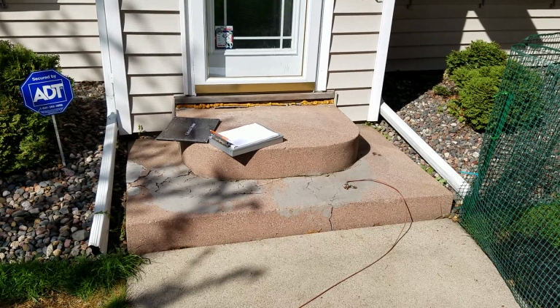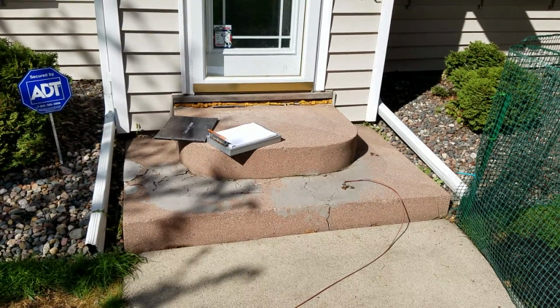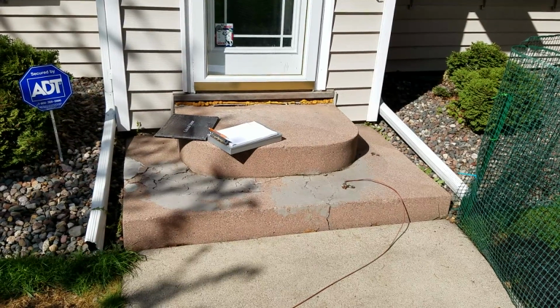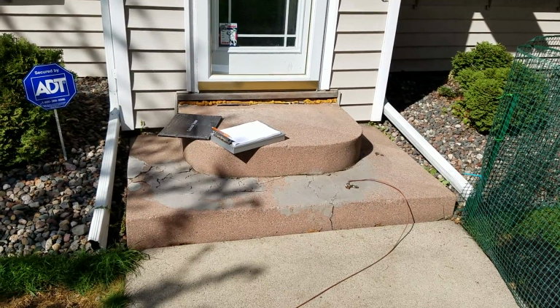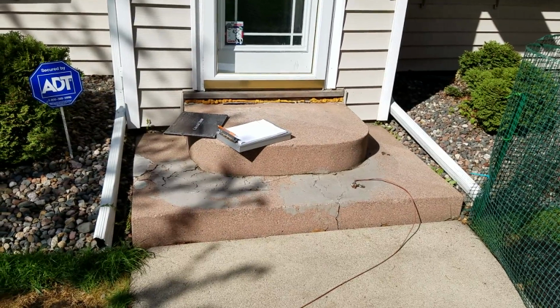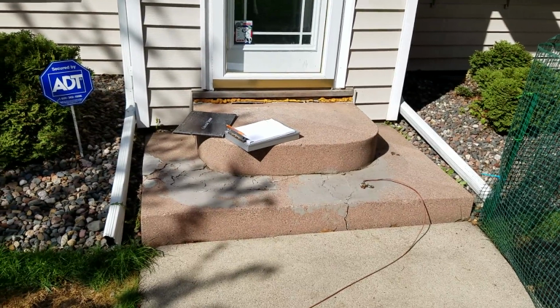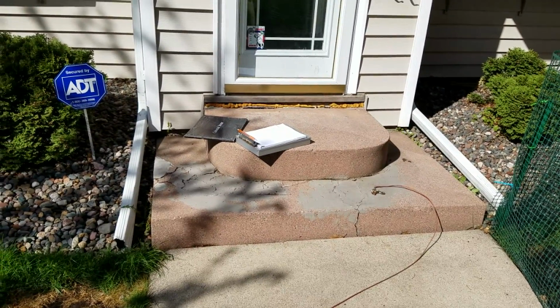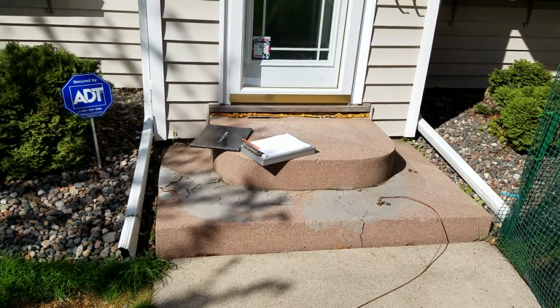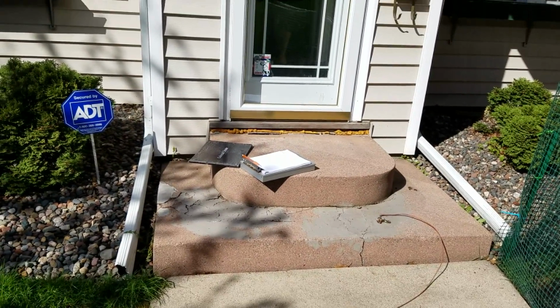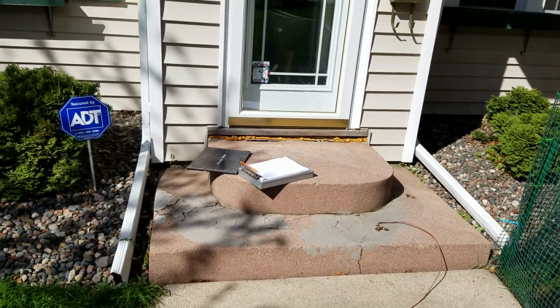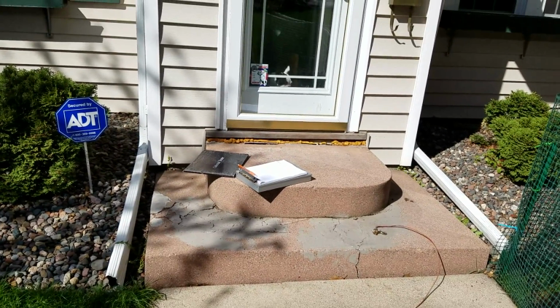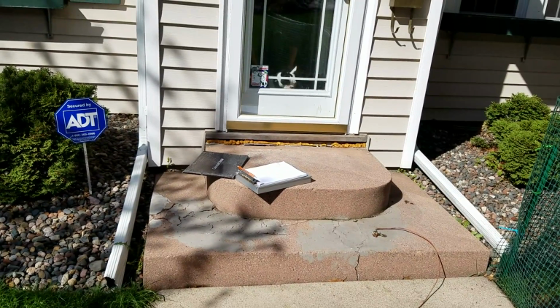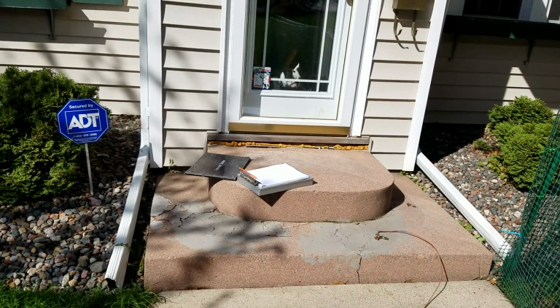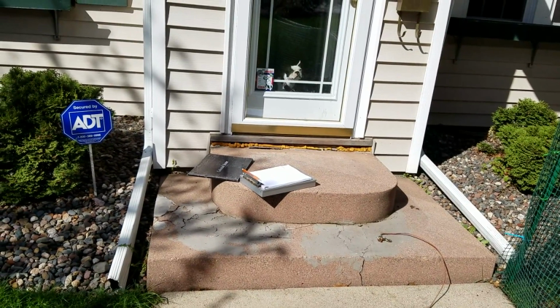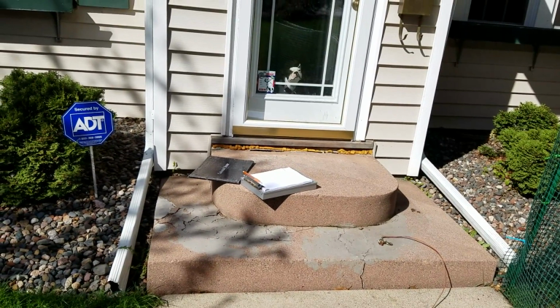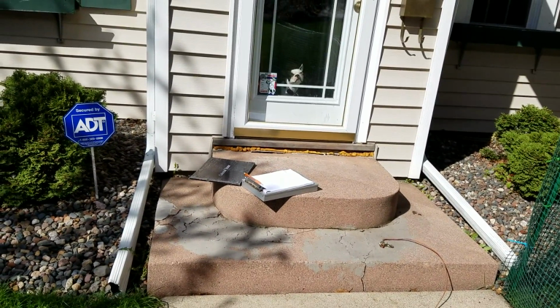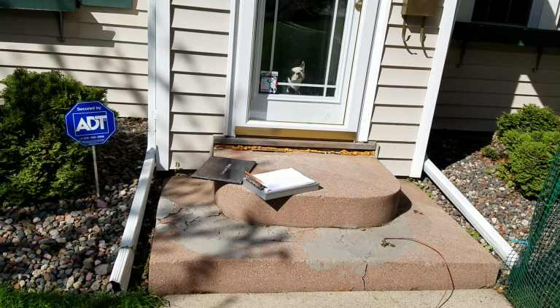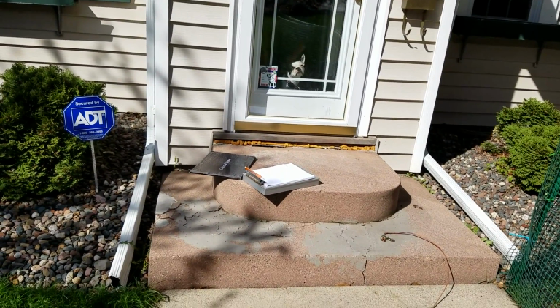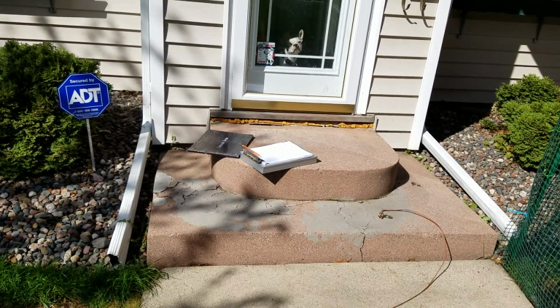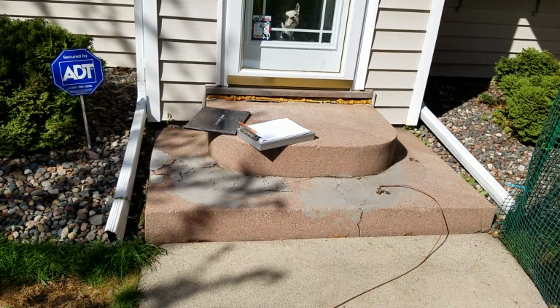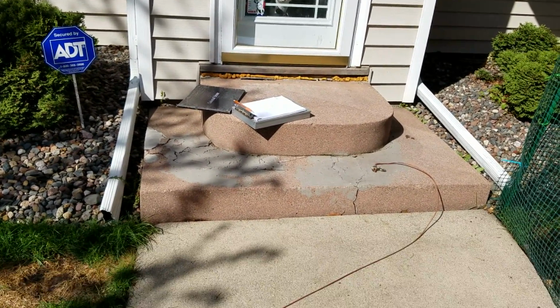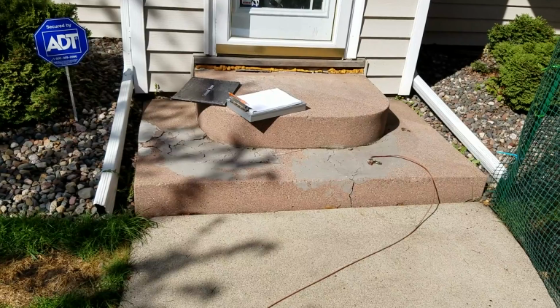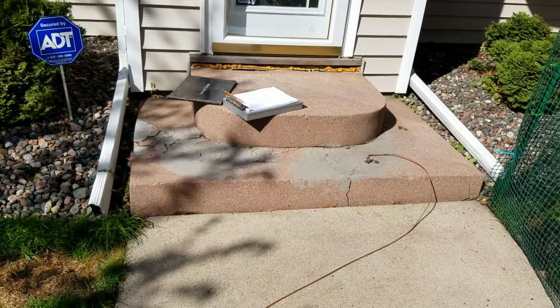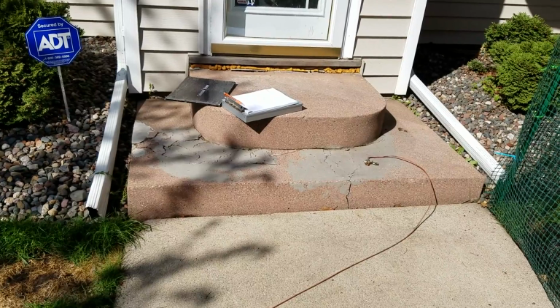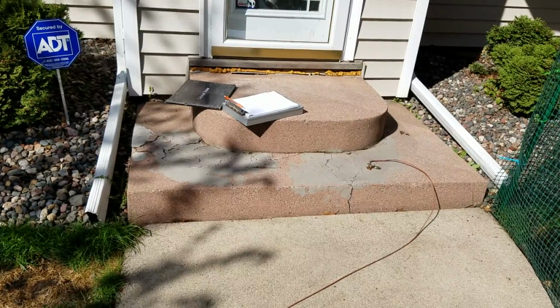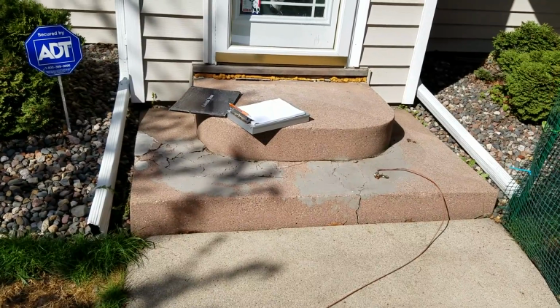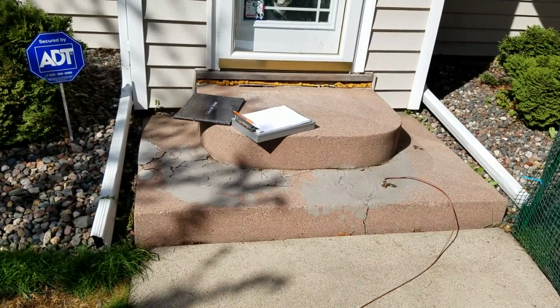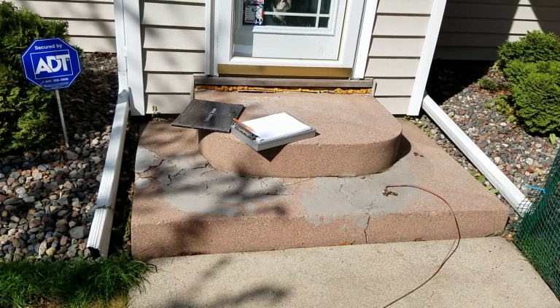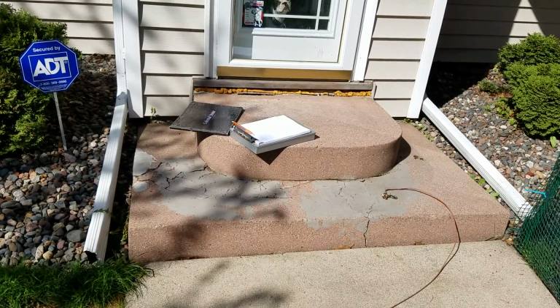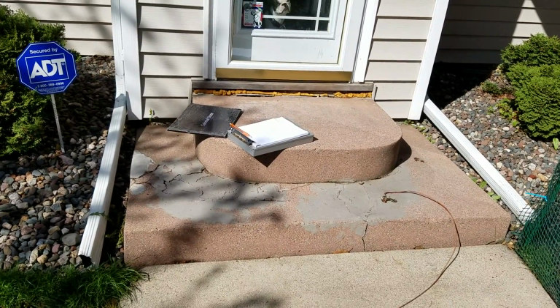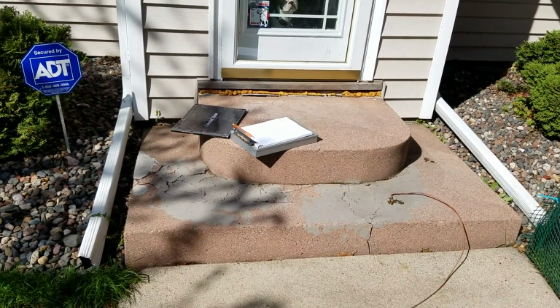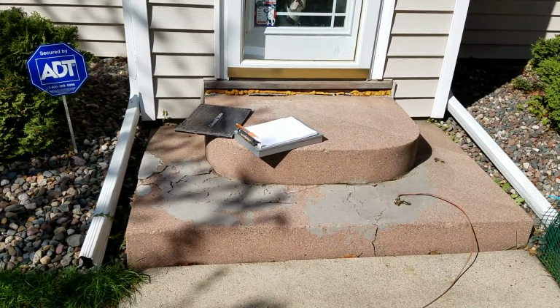The customer is looking to have his front steps replaced. As you can see, they're falling apart and they're also sinking.